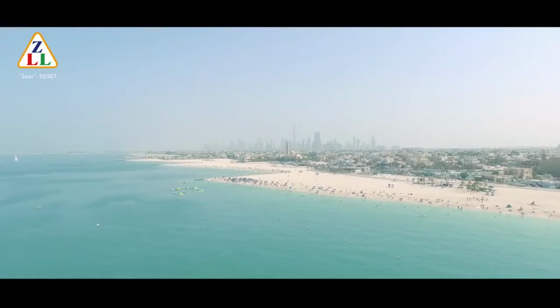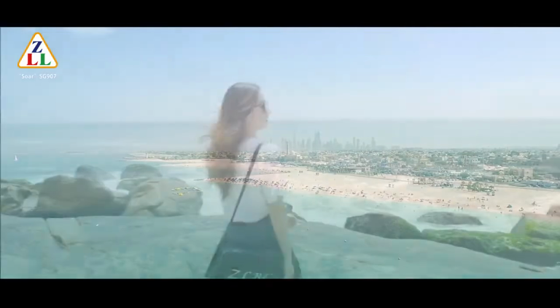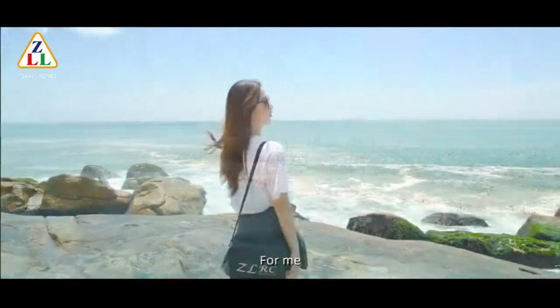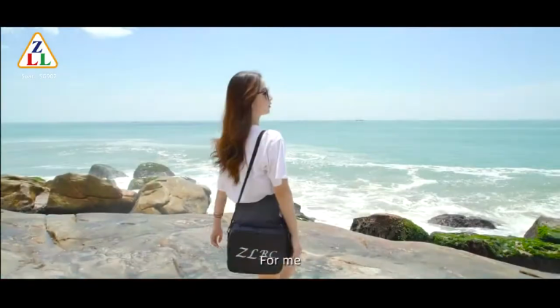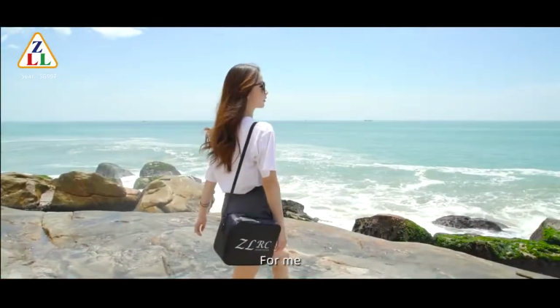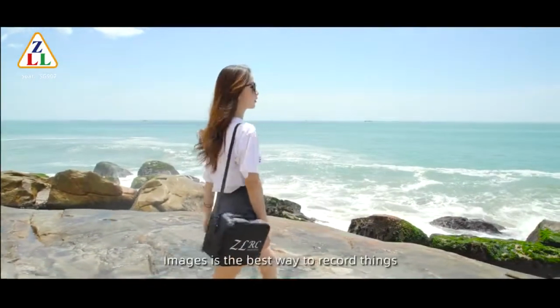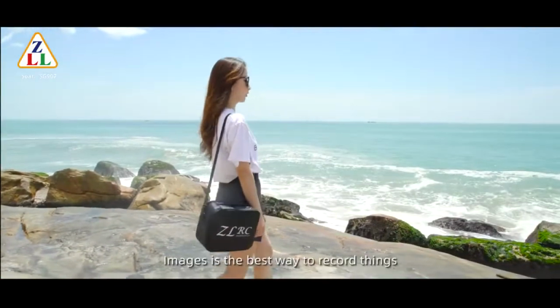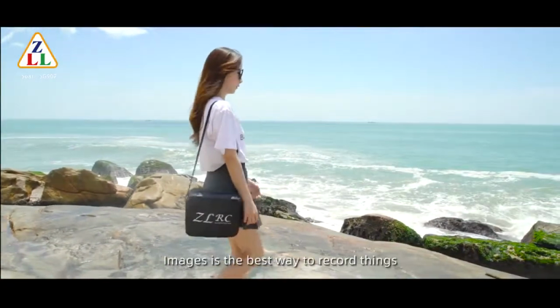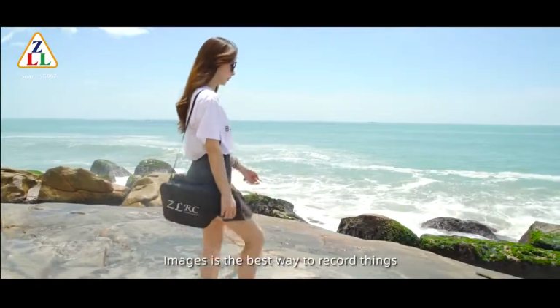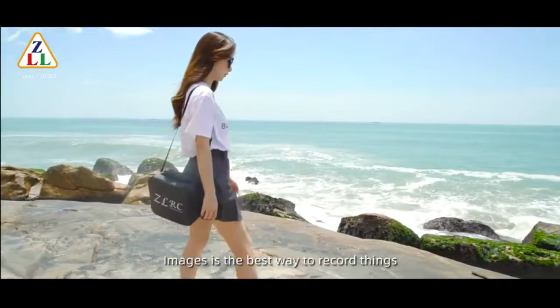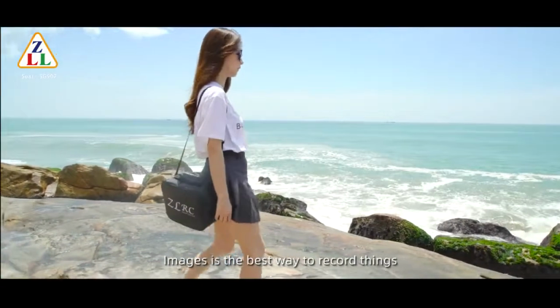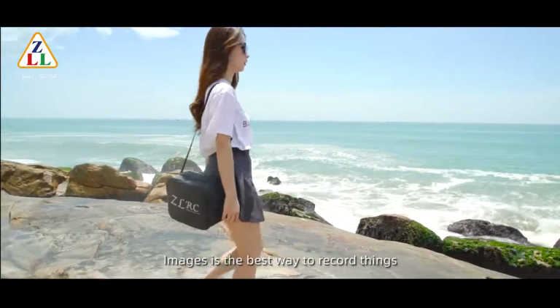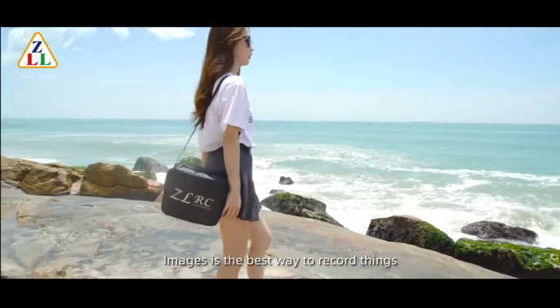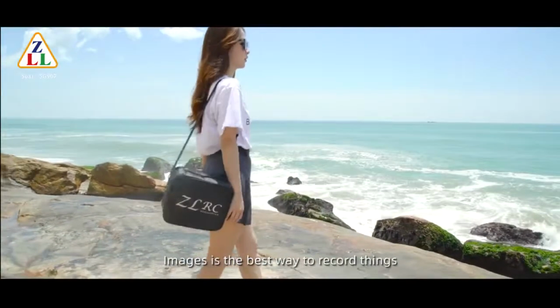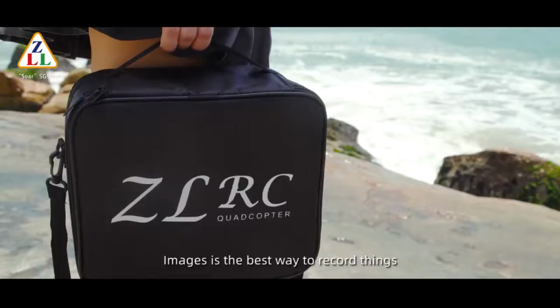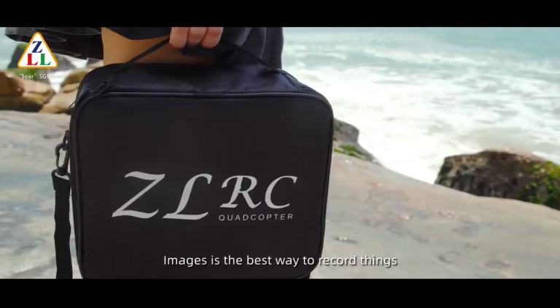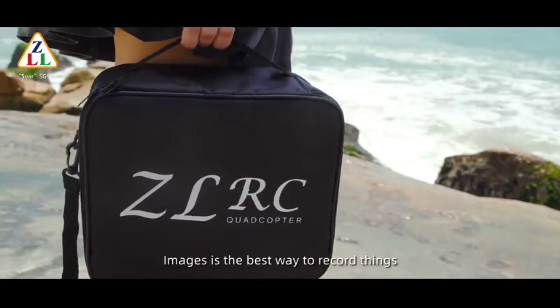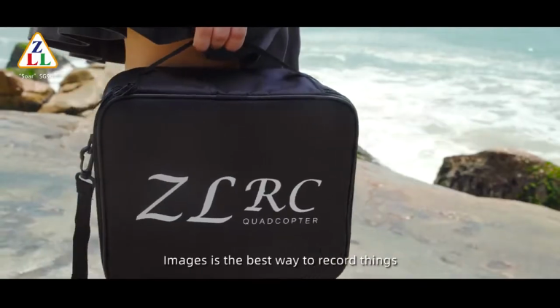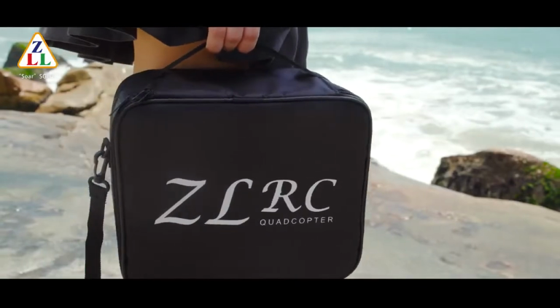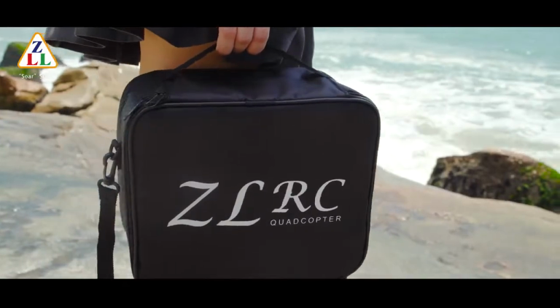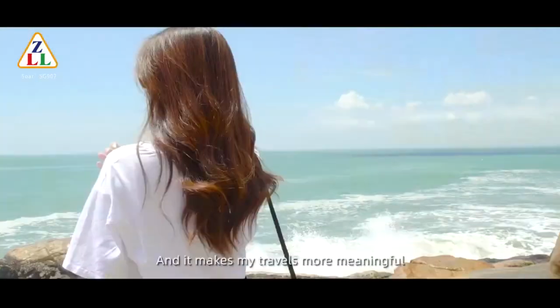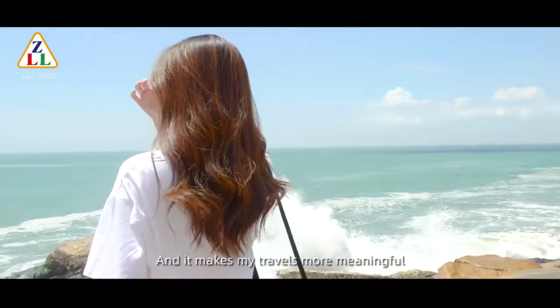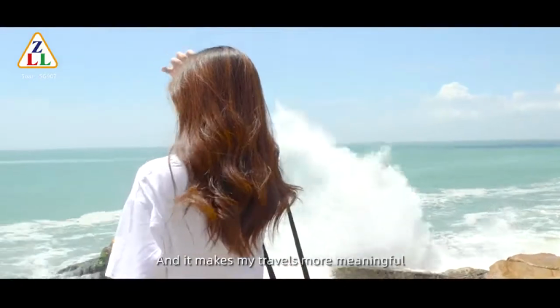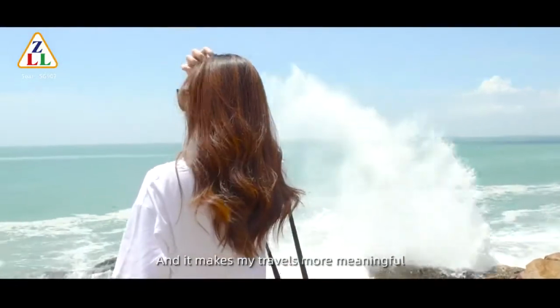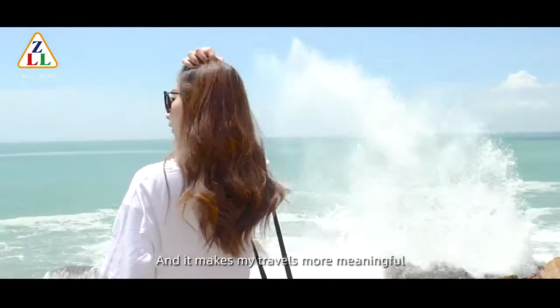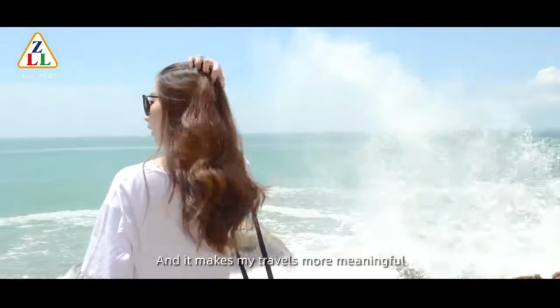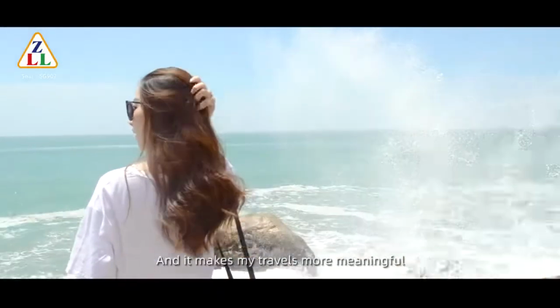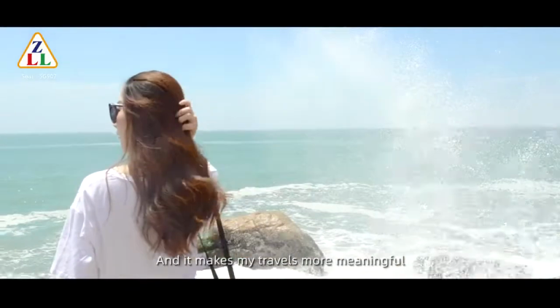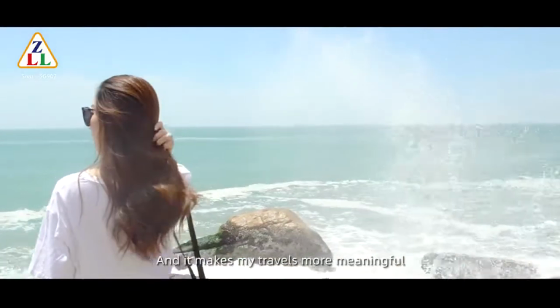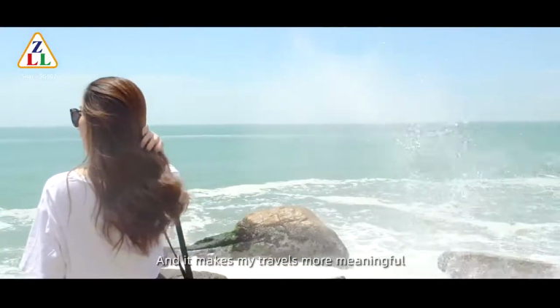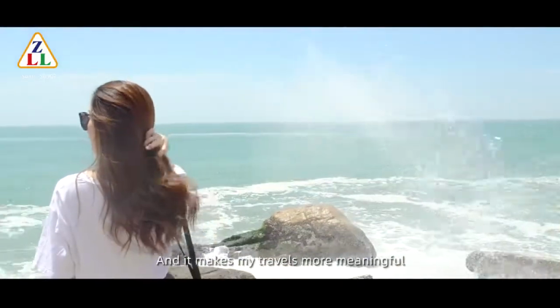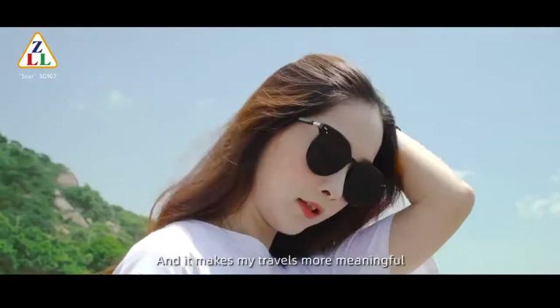For me, image is the best way to record things. And it makes my travels more meaningful.